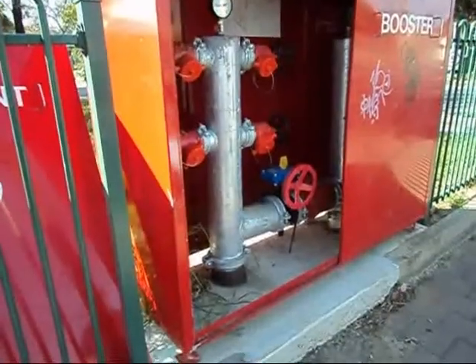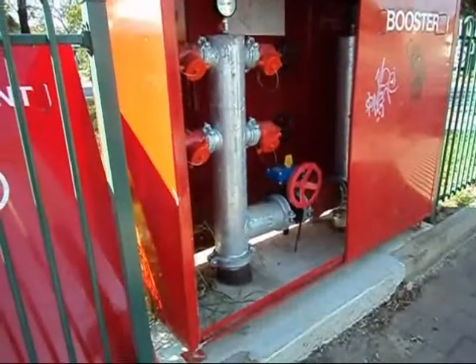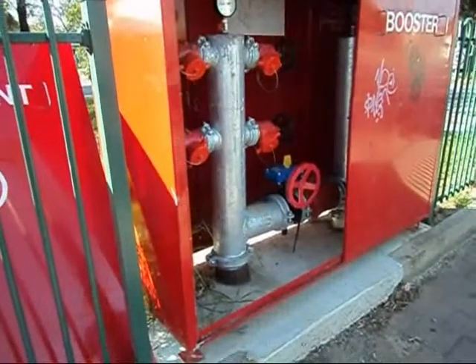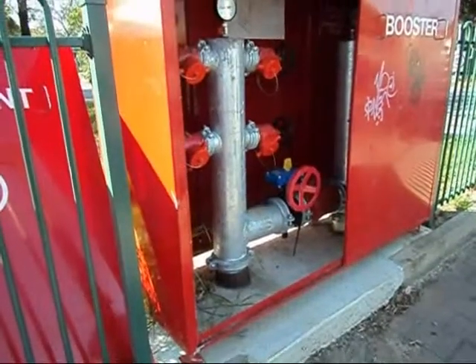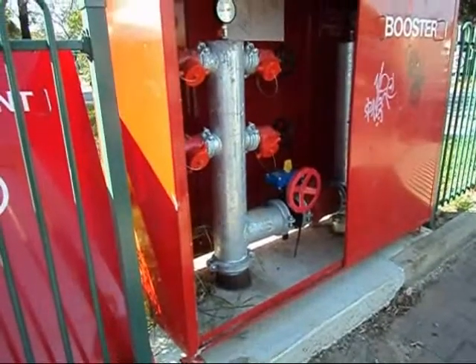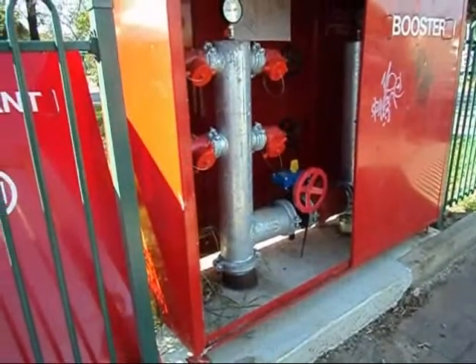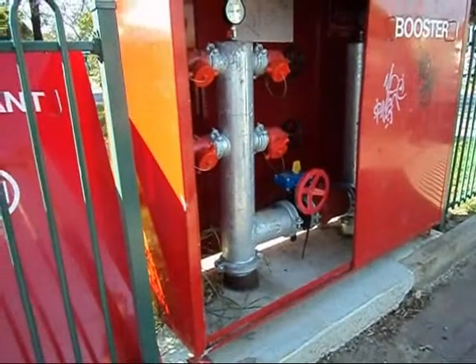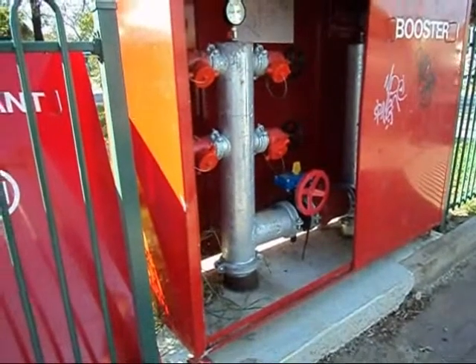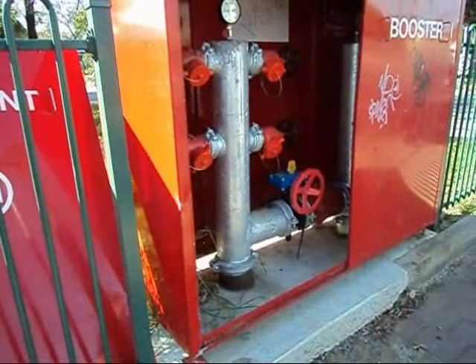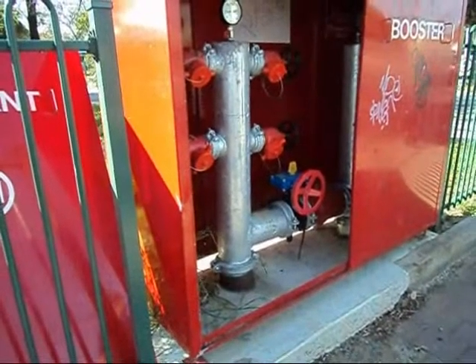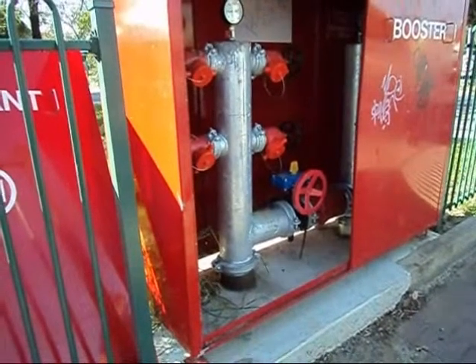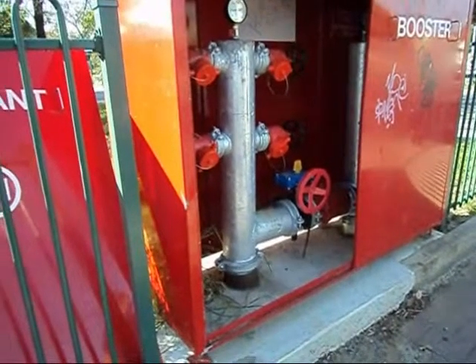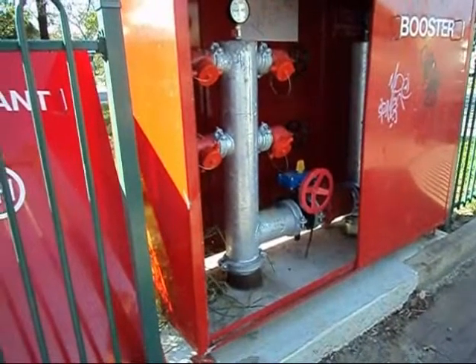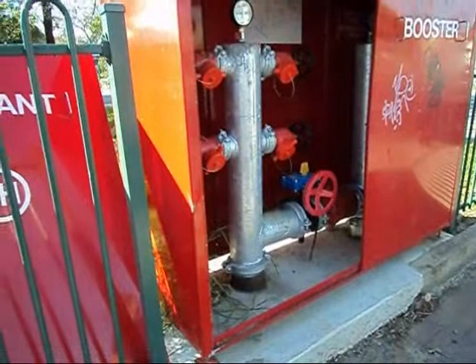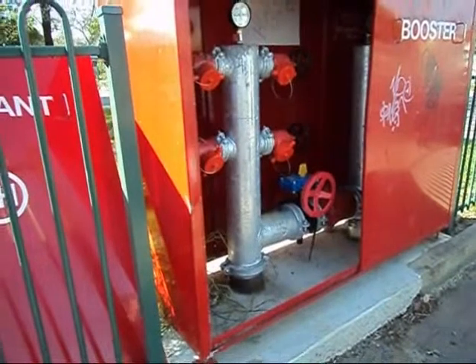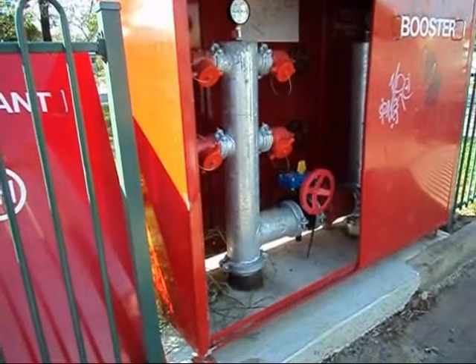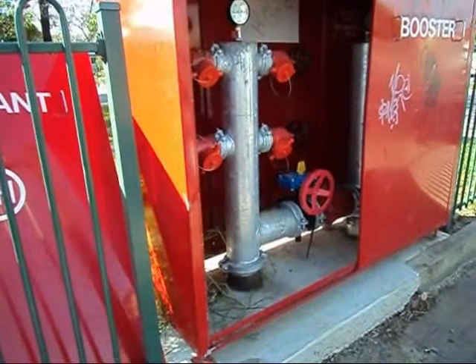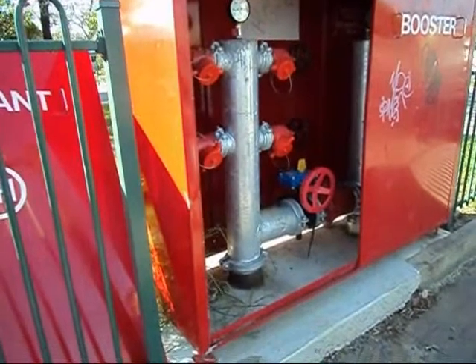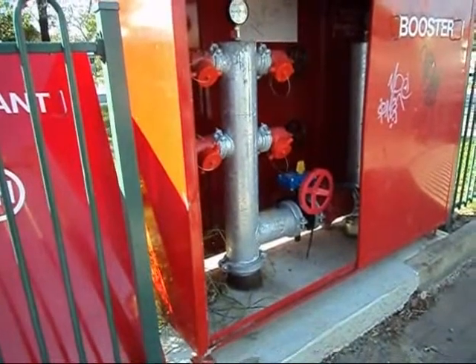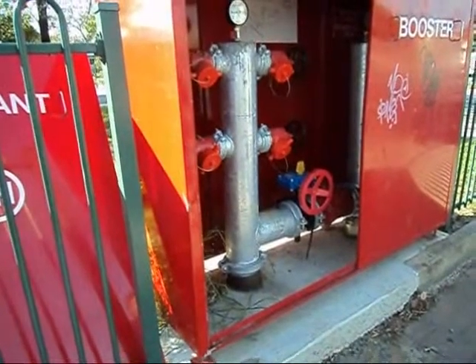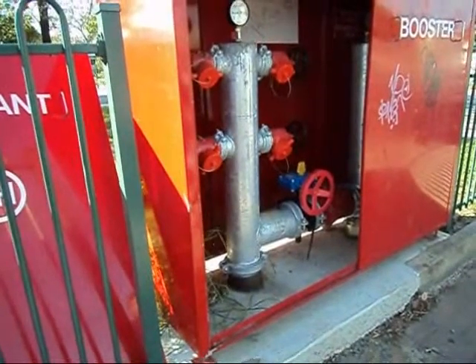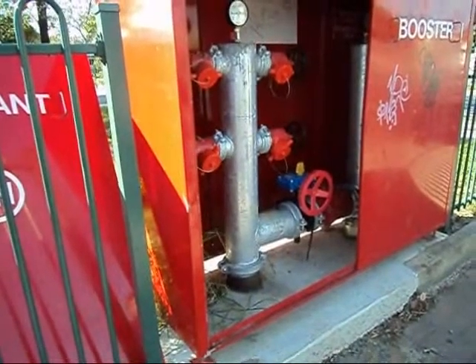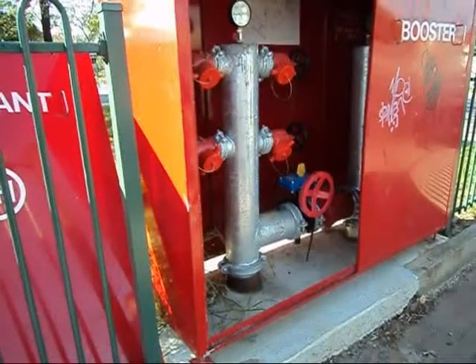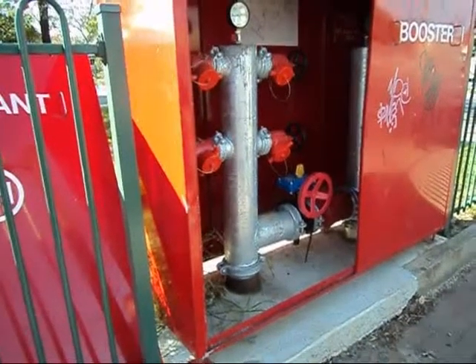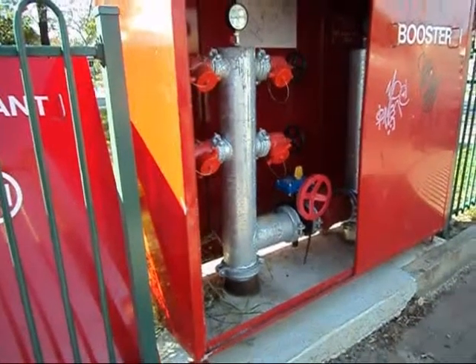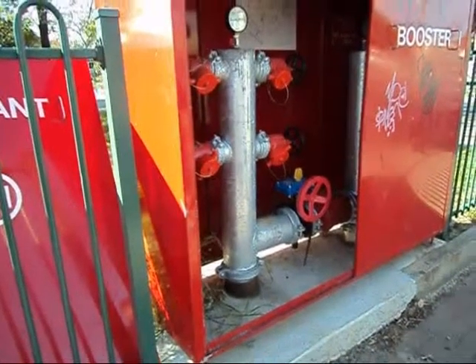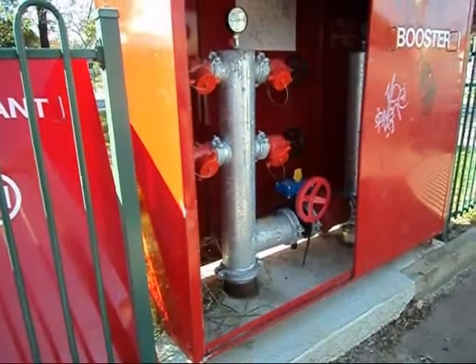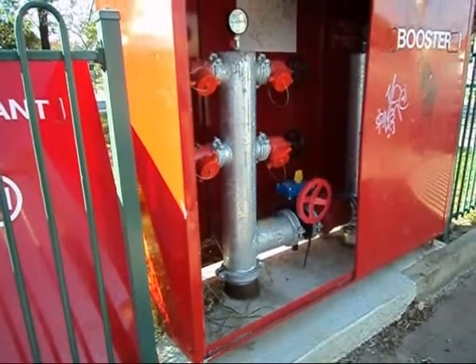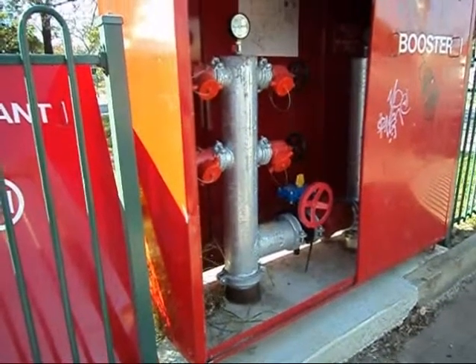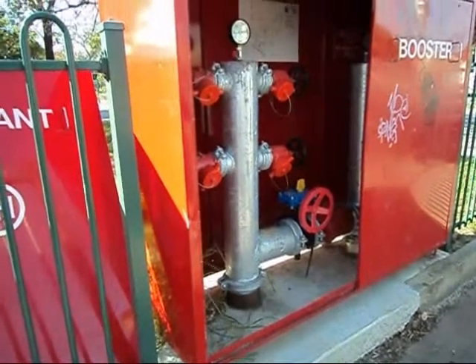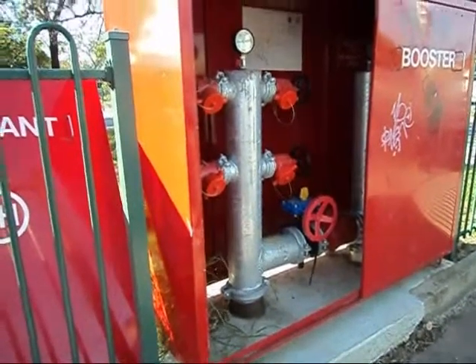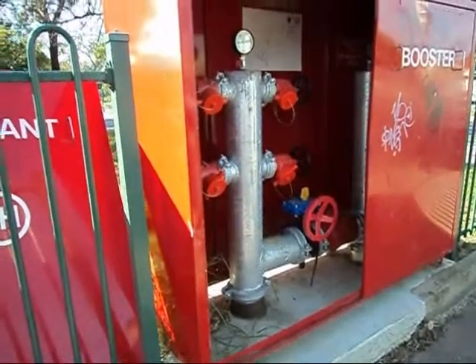This is the water hydrant that the fire brigade used to put a fire out in the school.